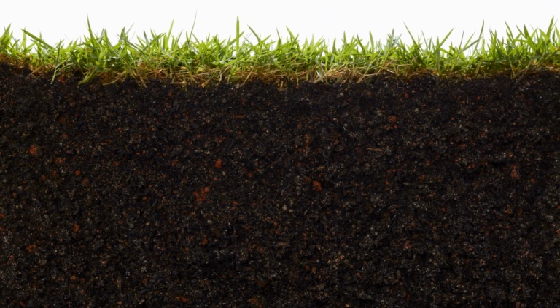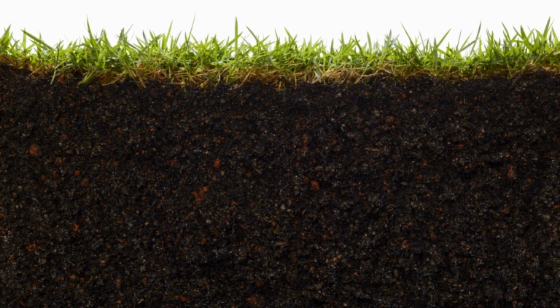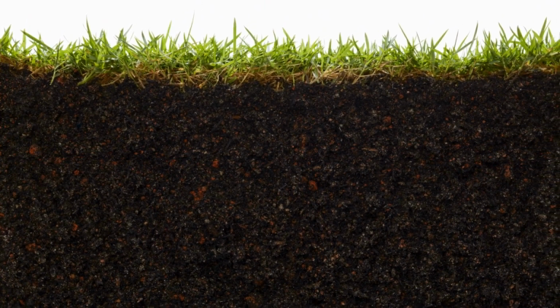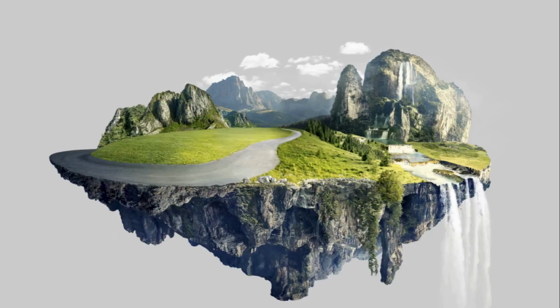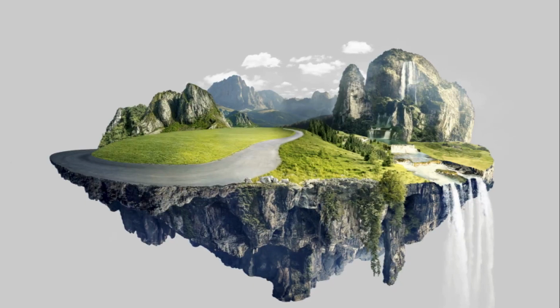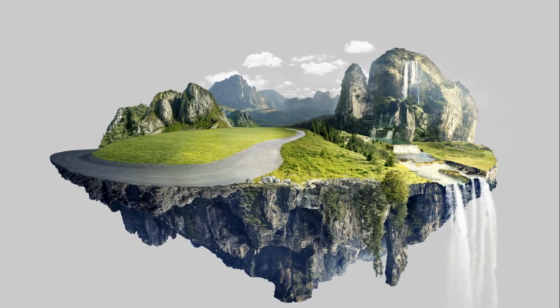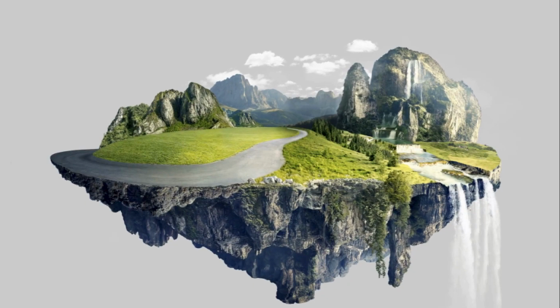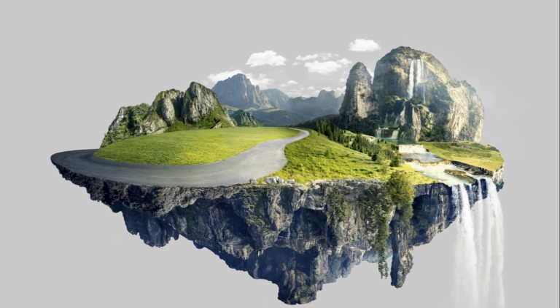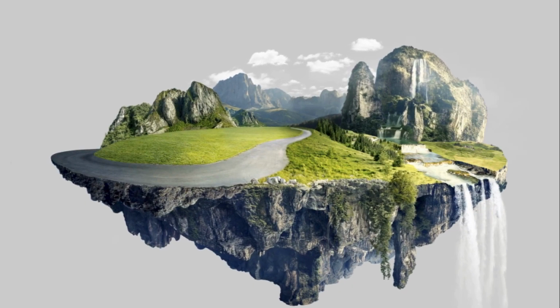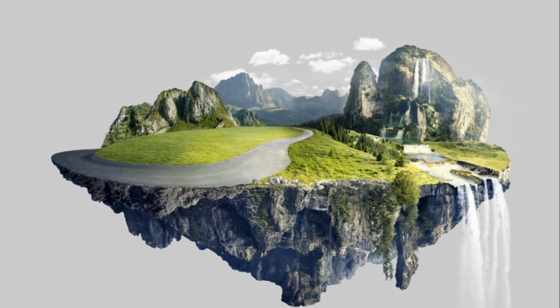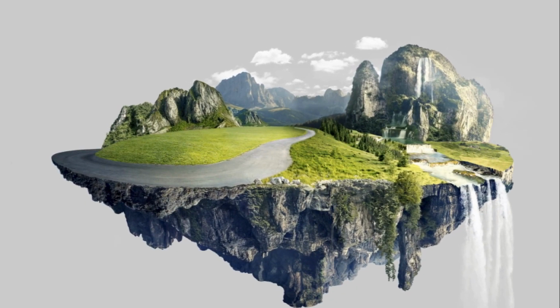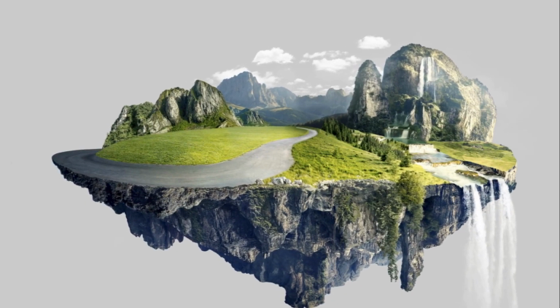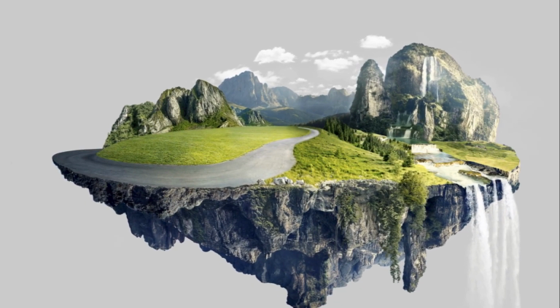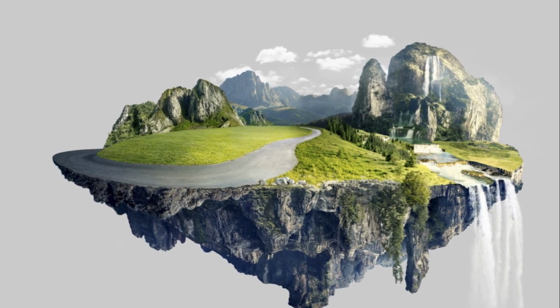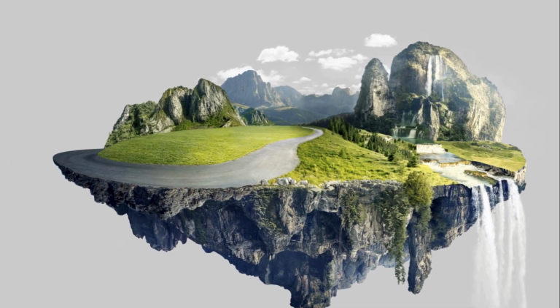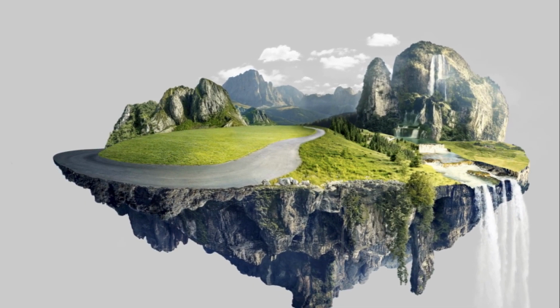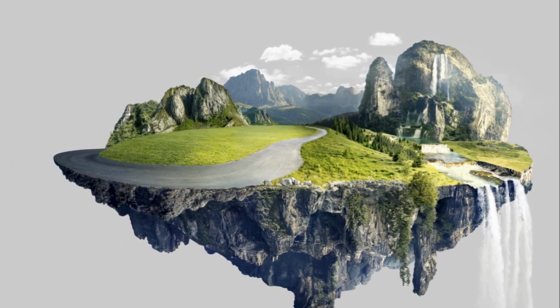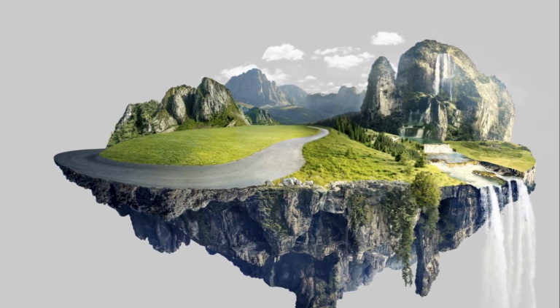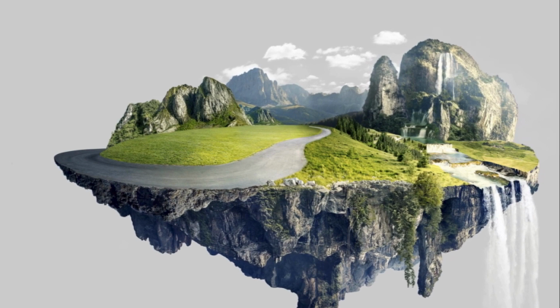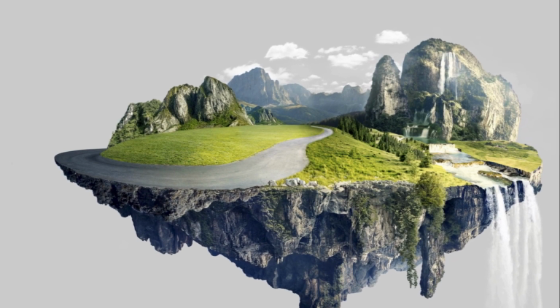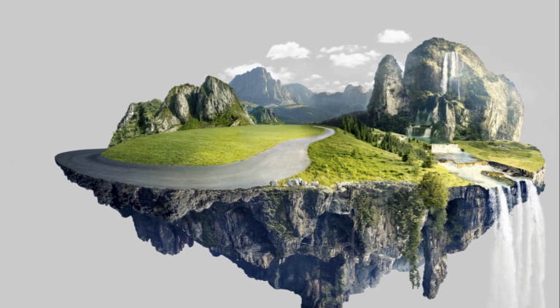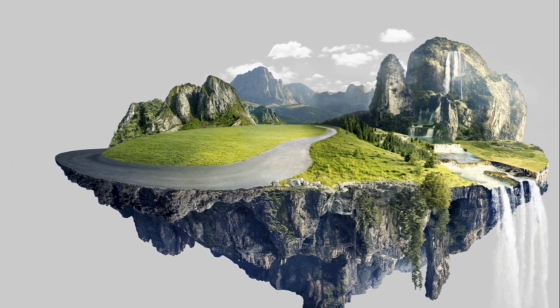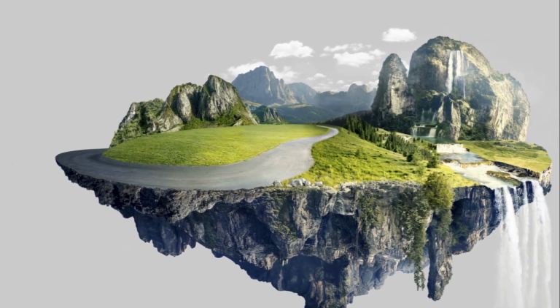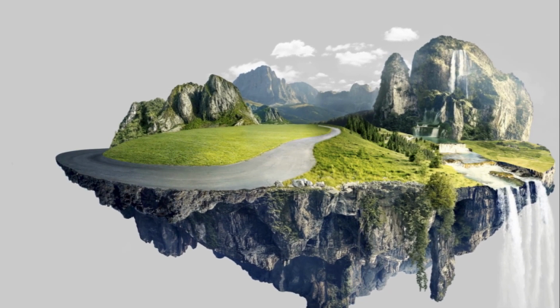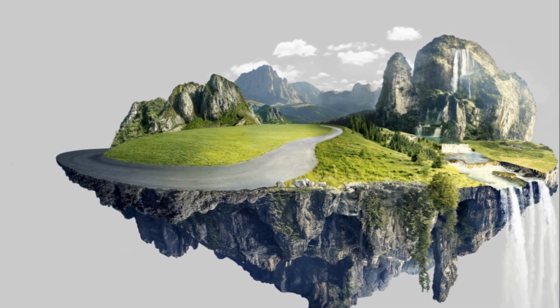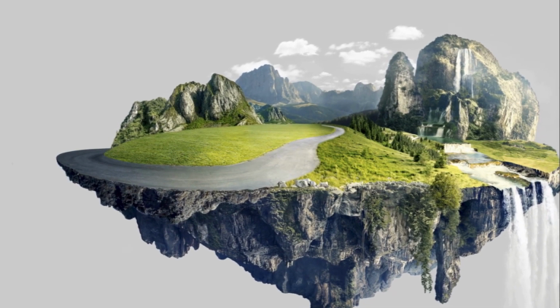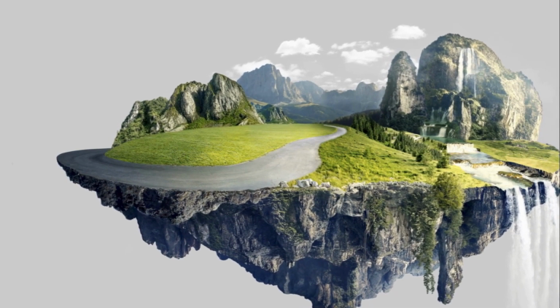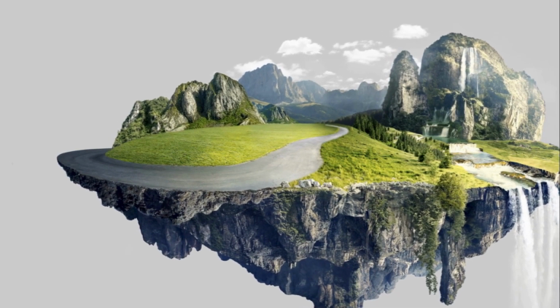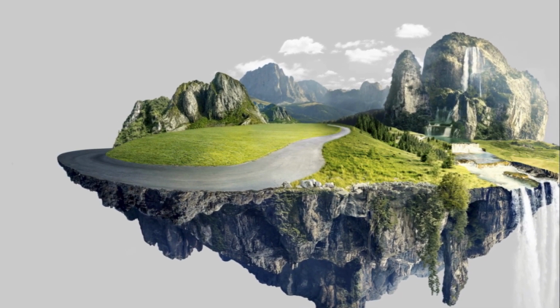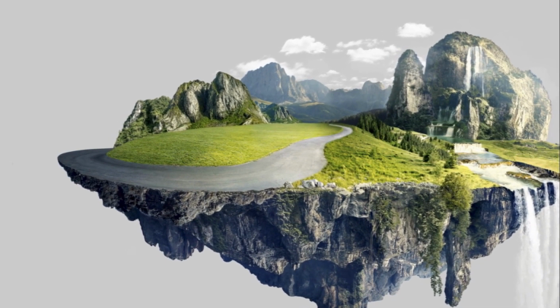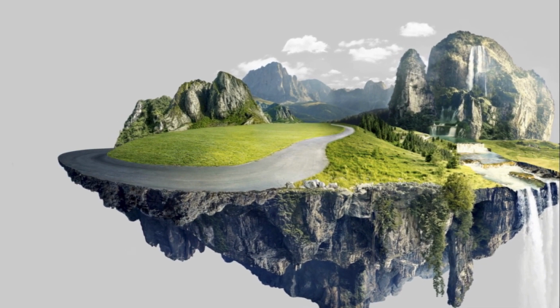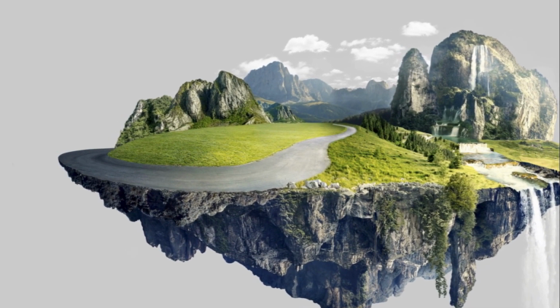So next time when you step on the ground, remember, there's a whole world beneath you, keeping life on the surface possible and interesting.